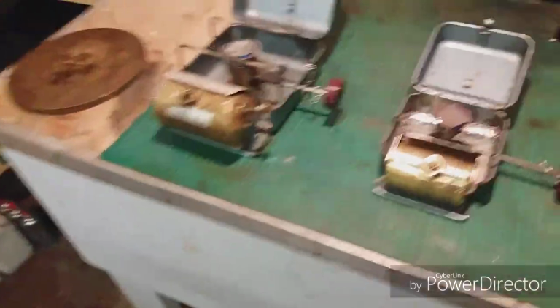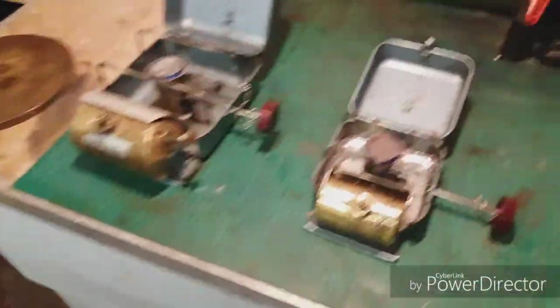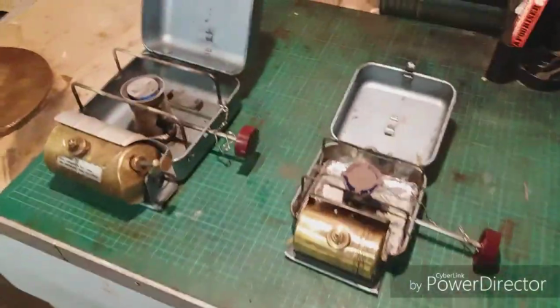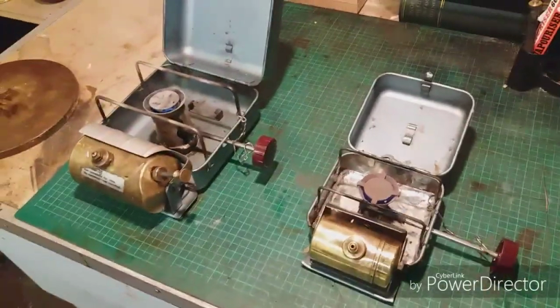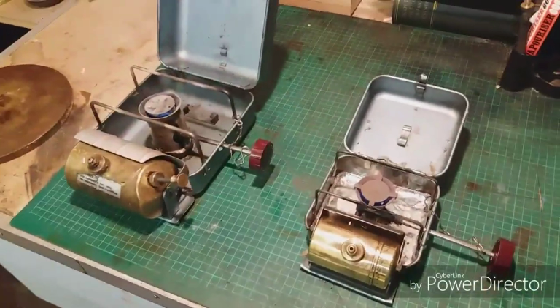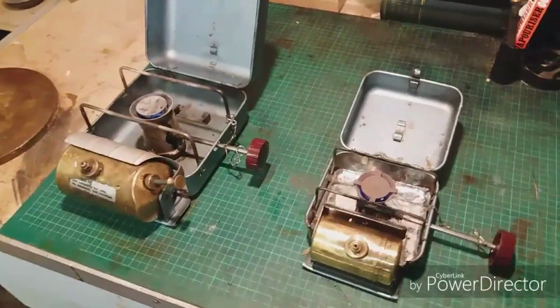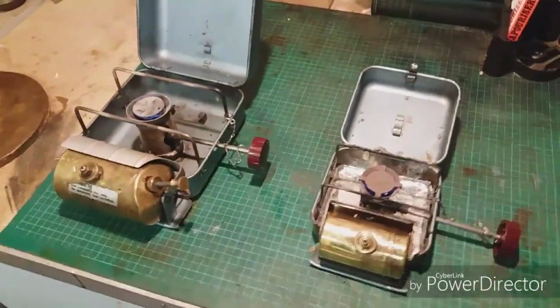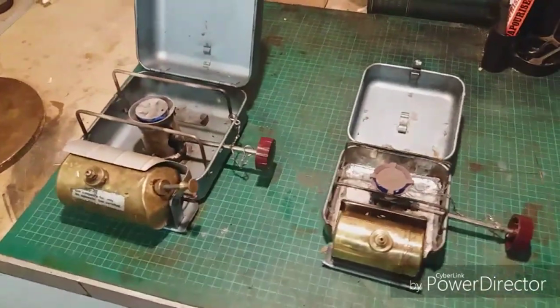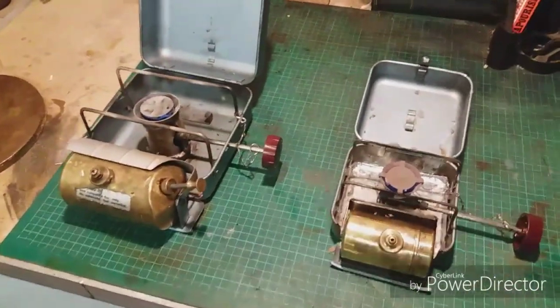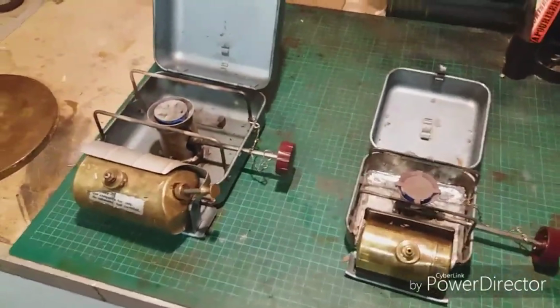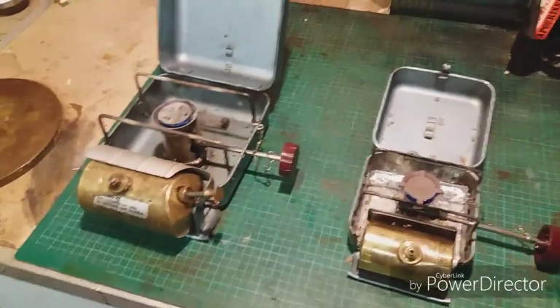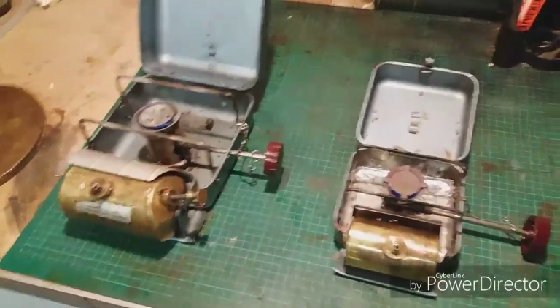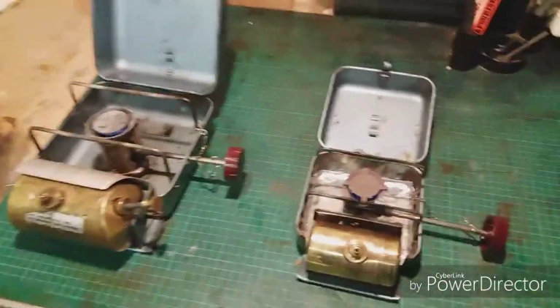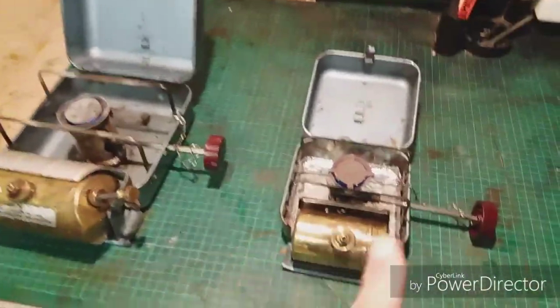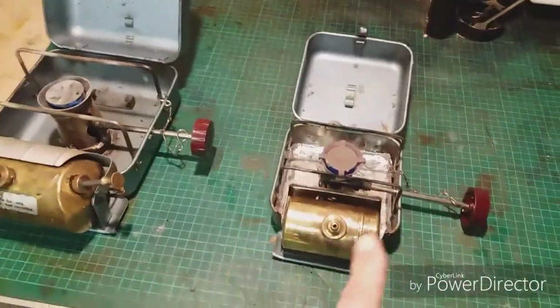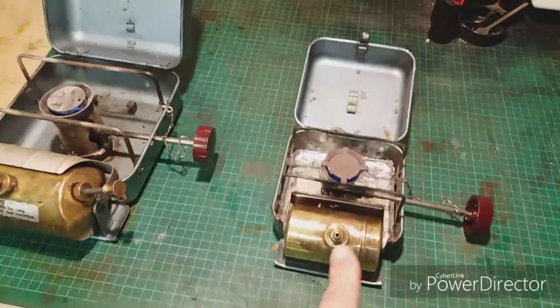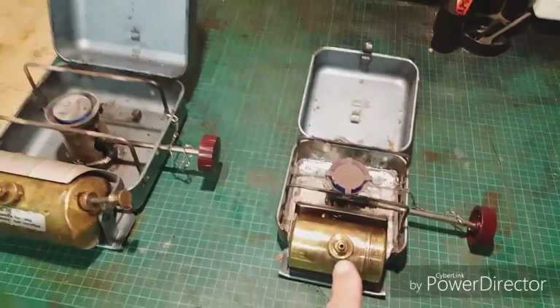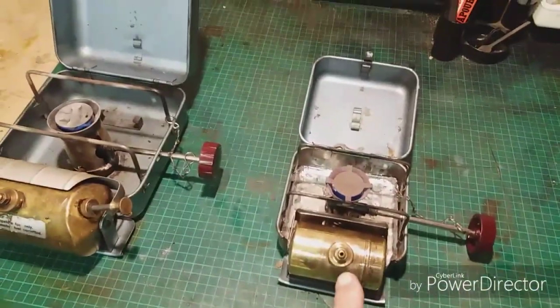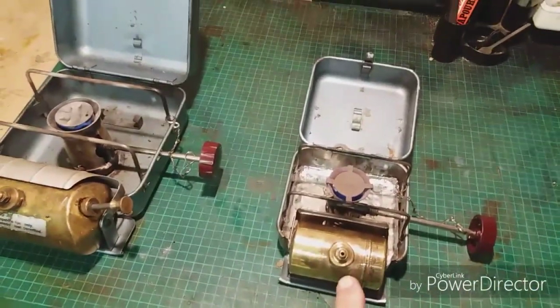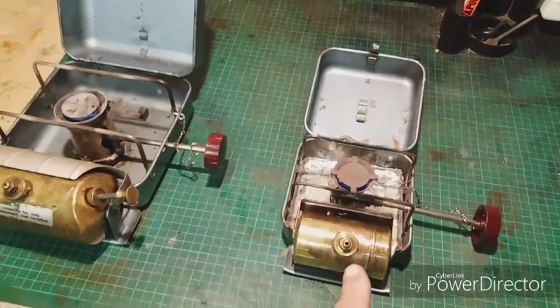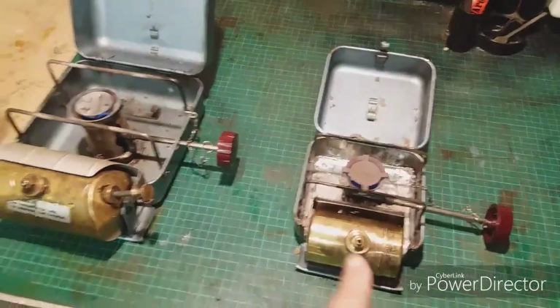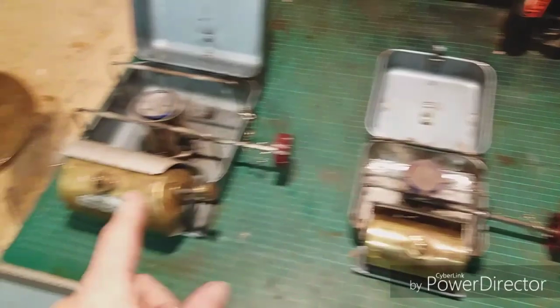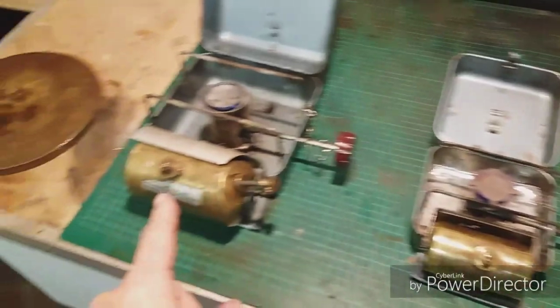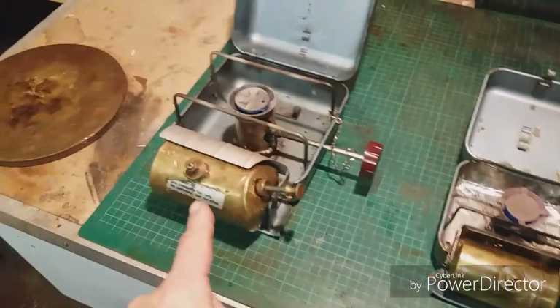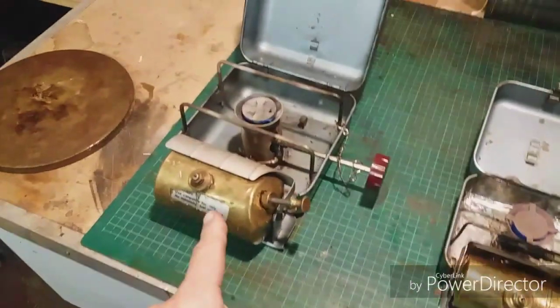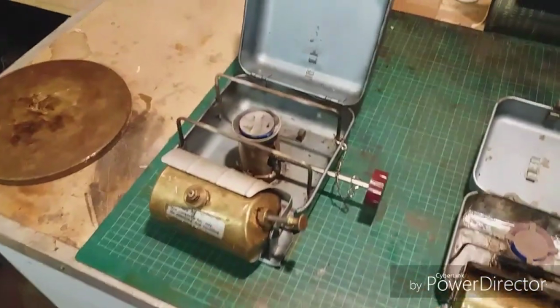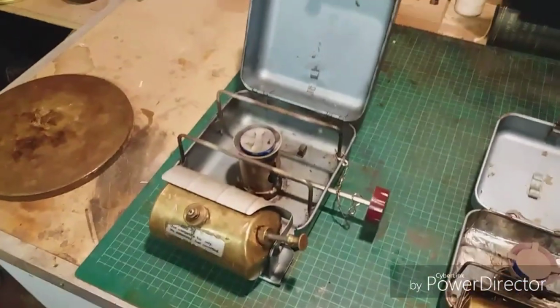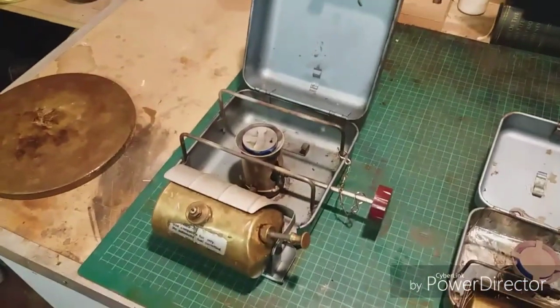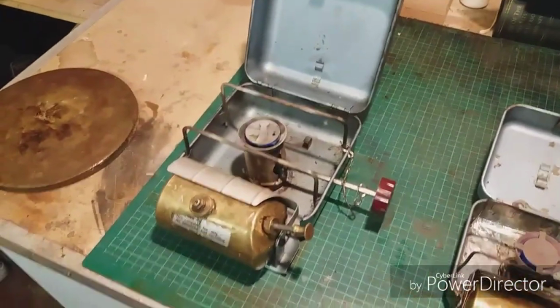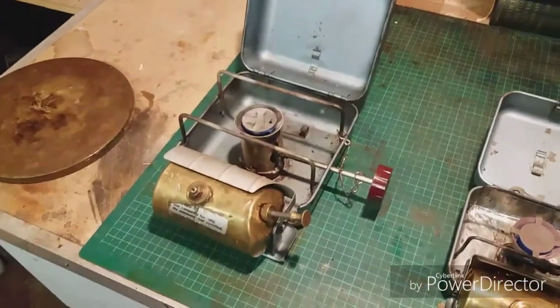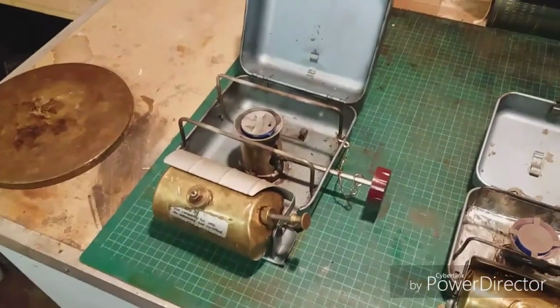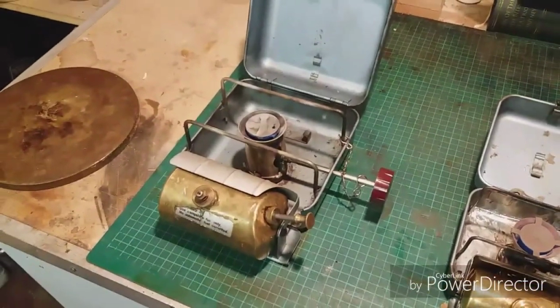Right, there you go buddies — the Optimus 8R and the Optimus 111B.